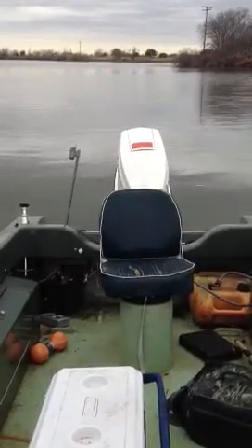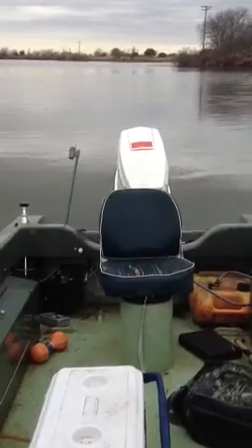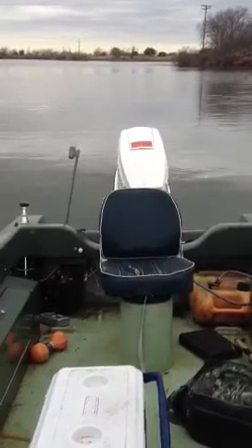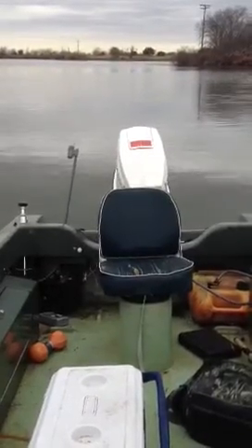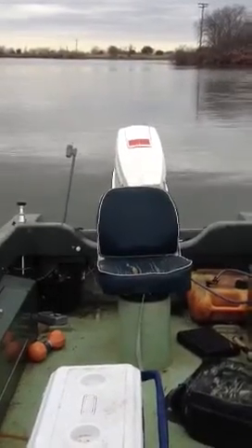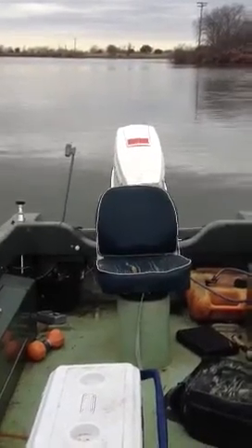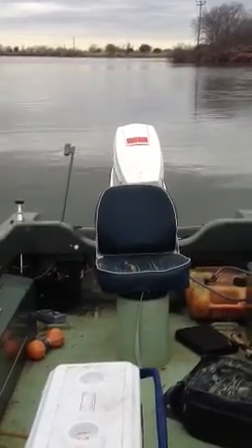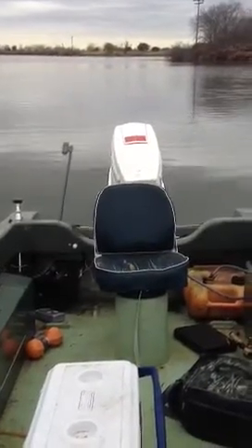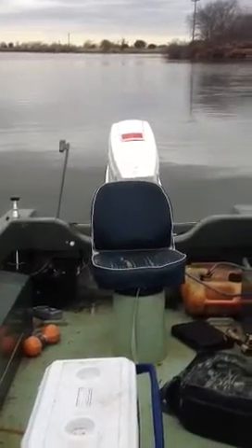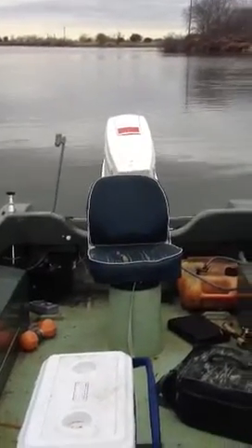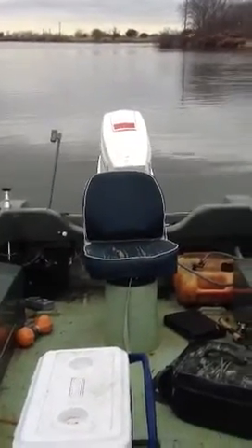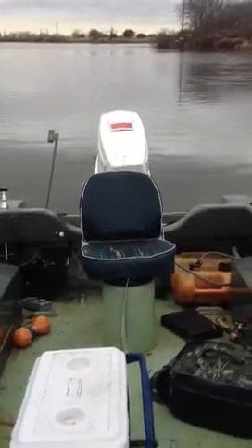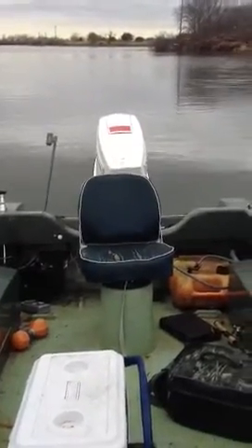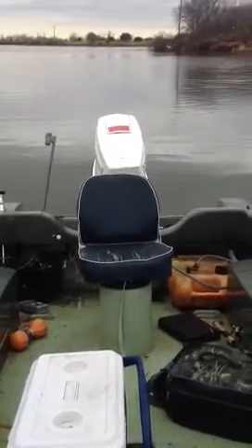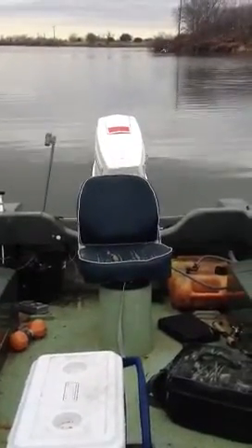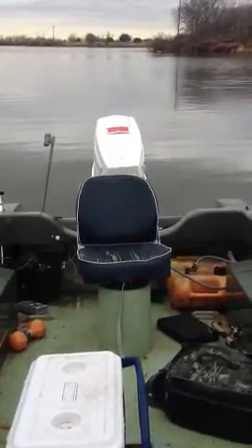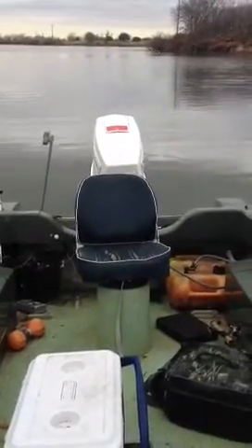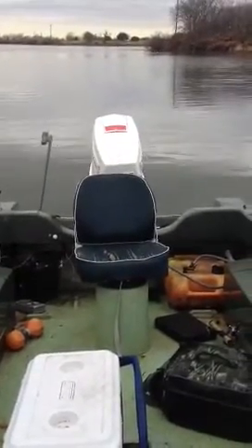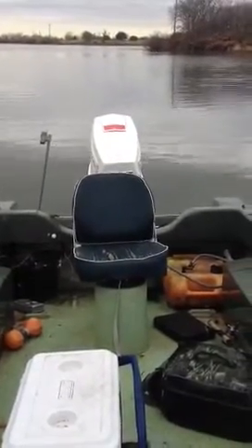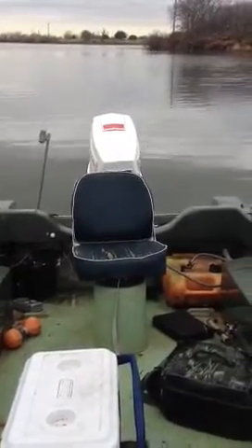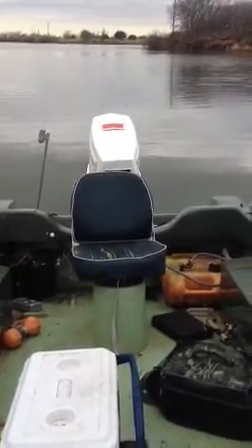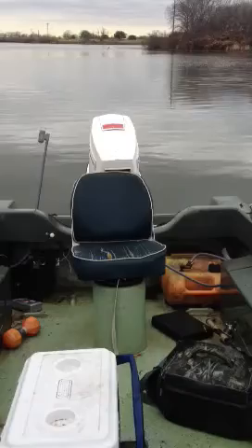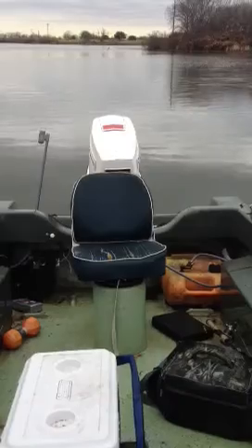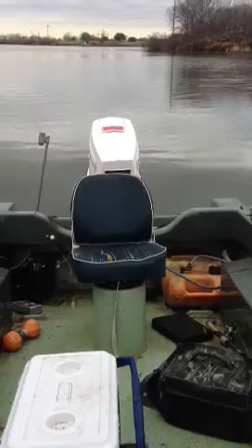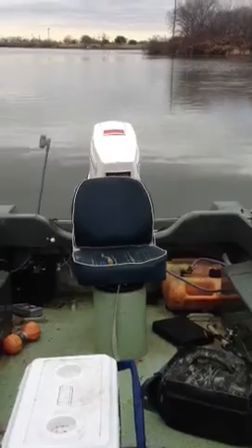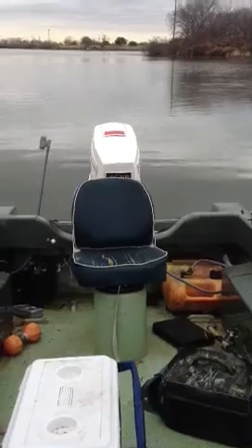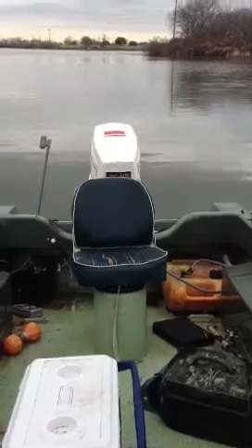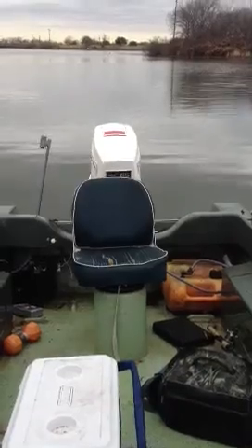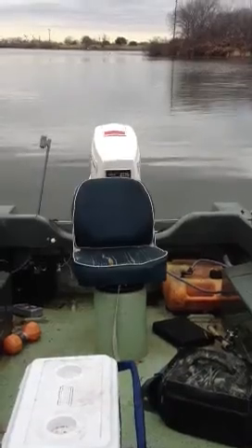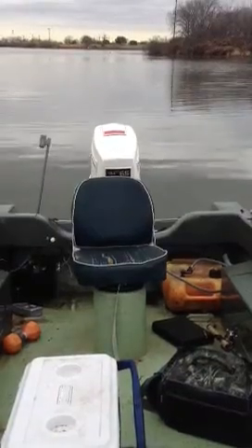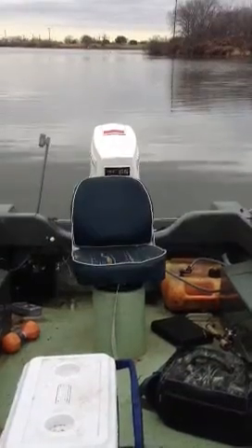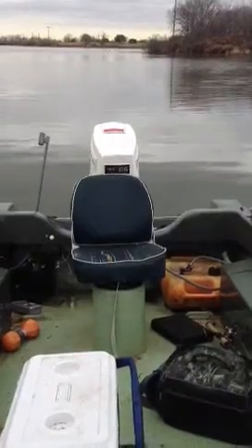This is proof that the tilt and trim works really good. Let's lower it into the water.